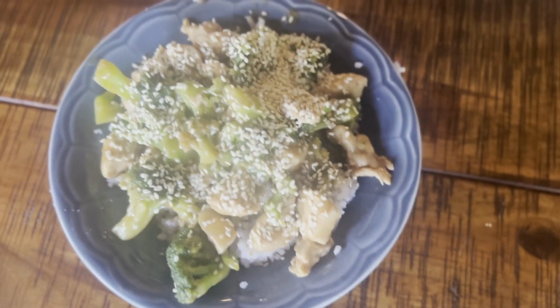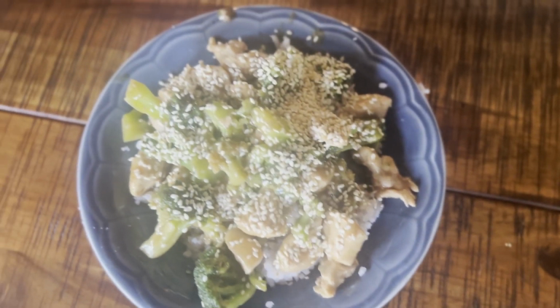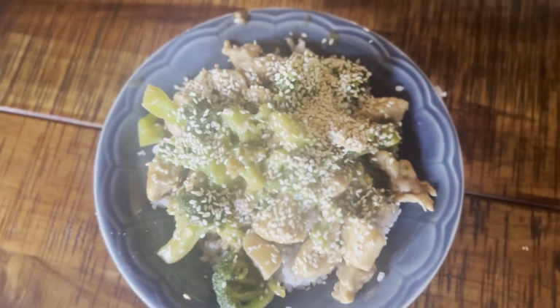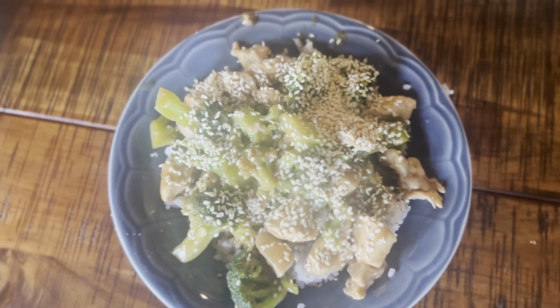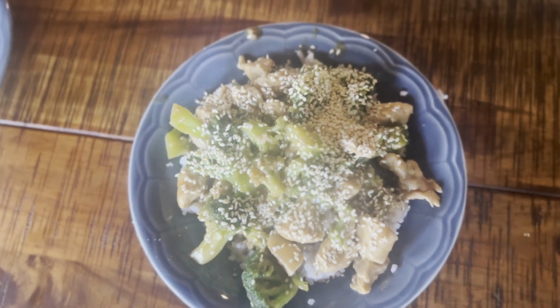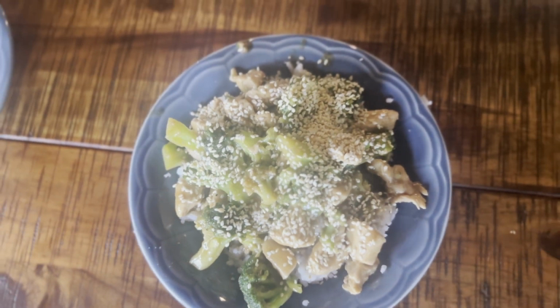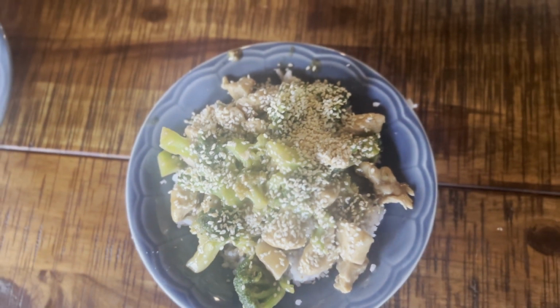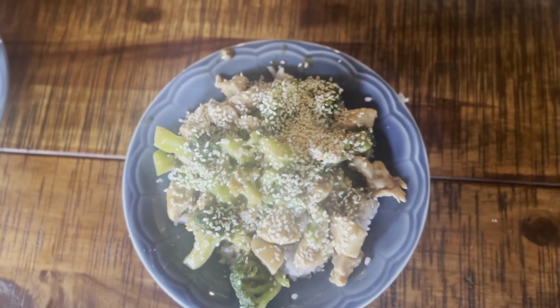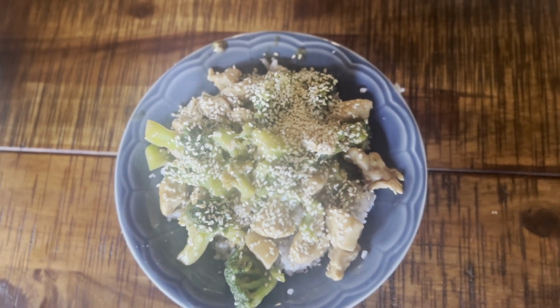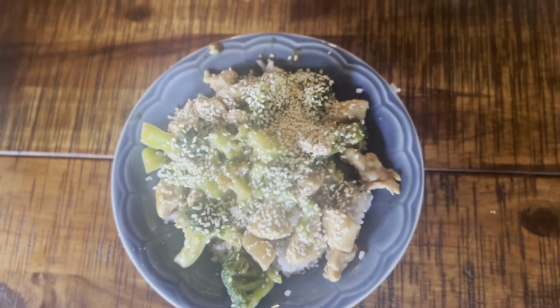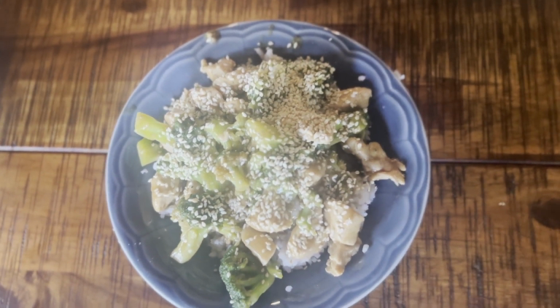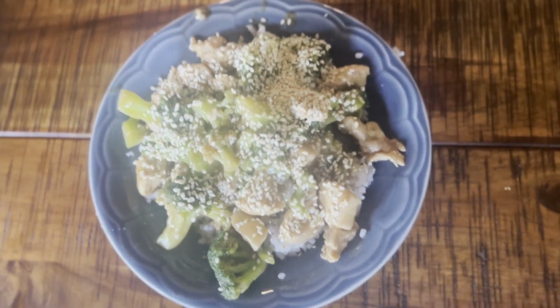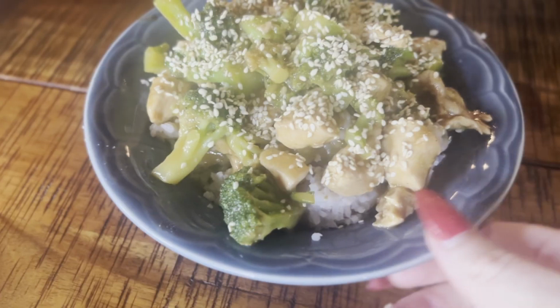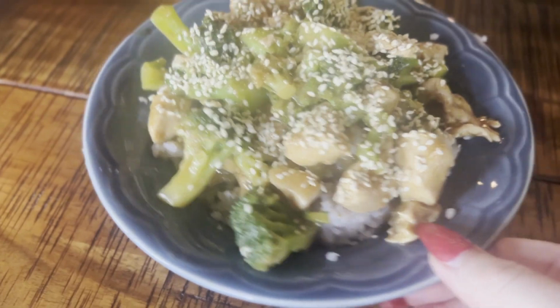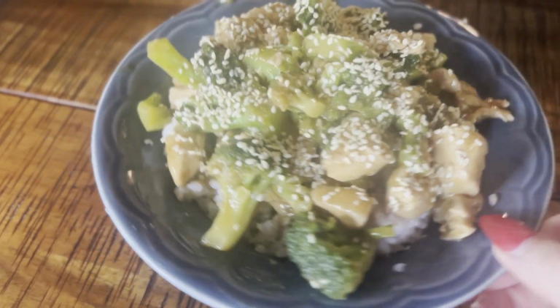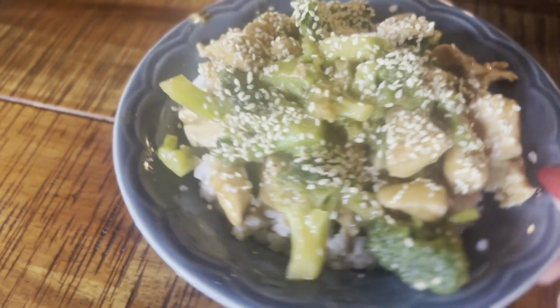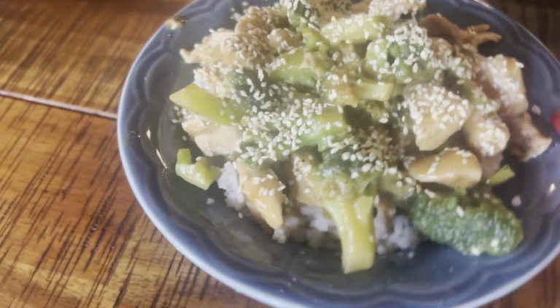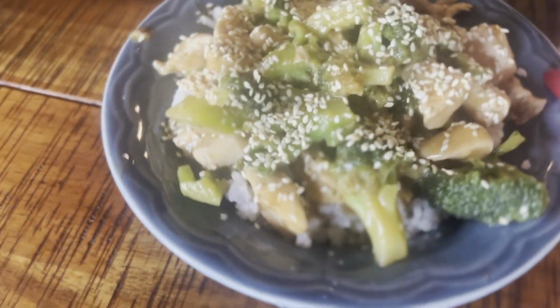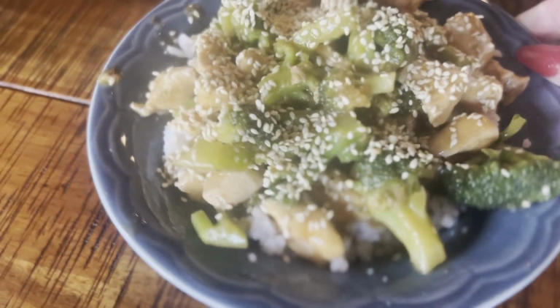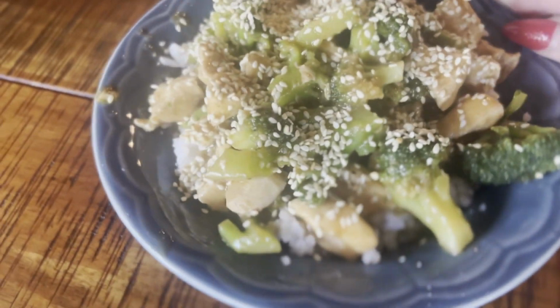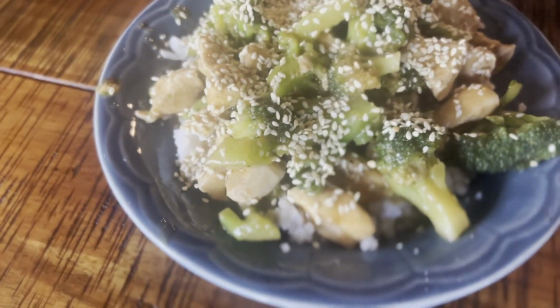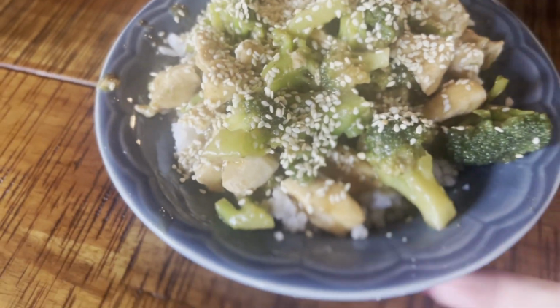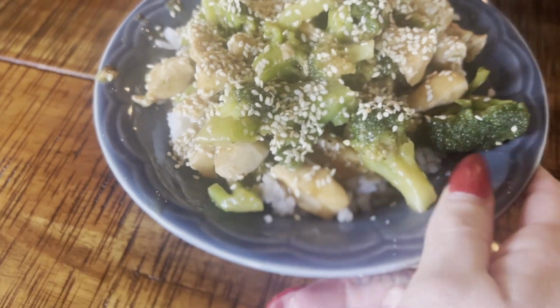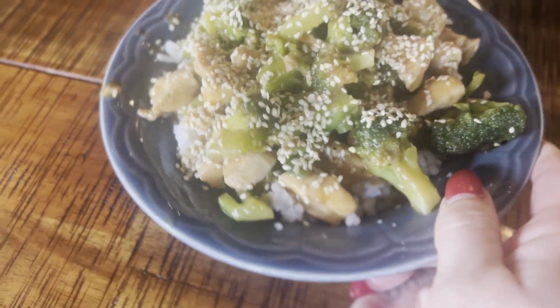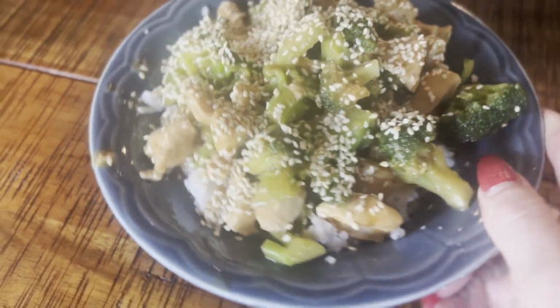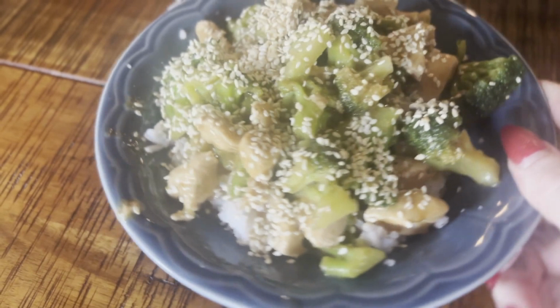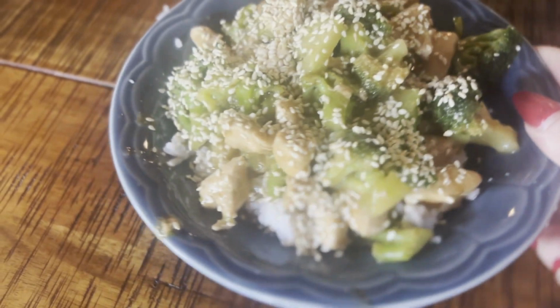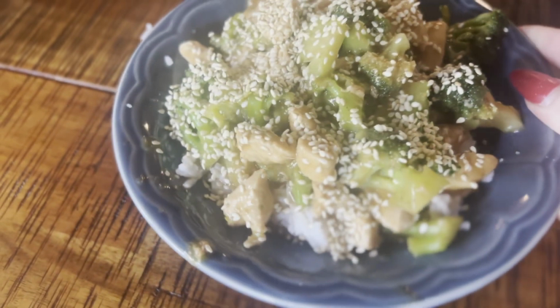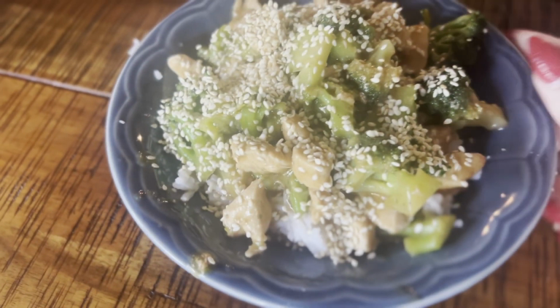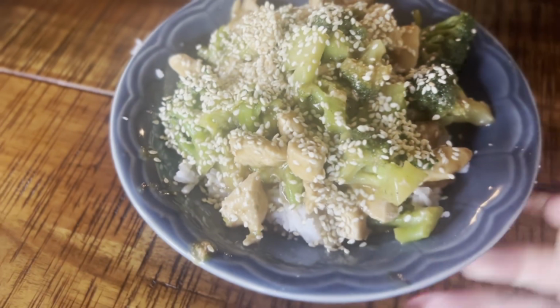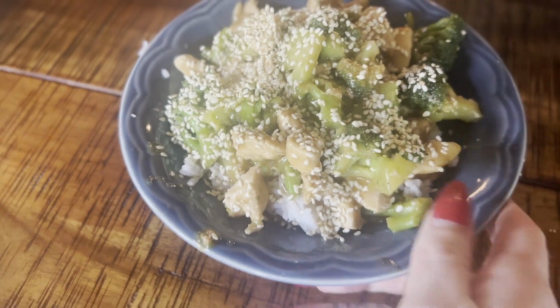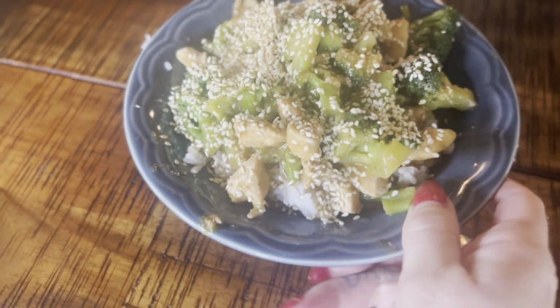For the next day I made a broccoli and chicken stir fry and I topped it with sesame seeds. It was really quick, really good — it's a great 30-minute dinner.